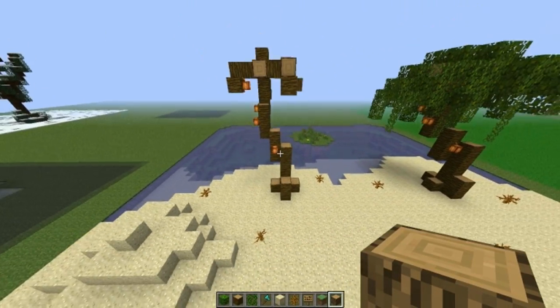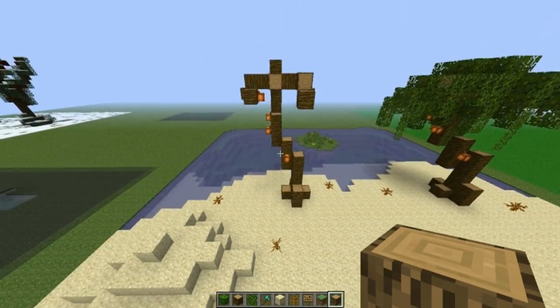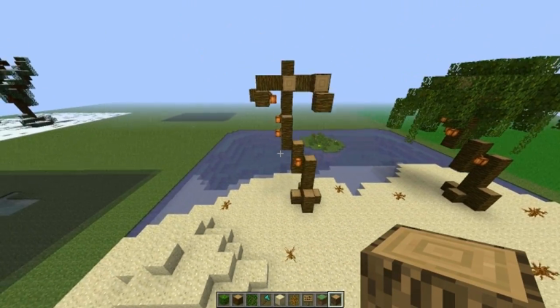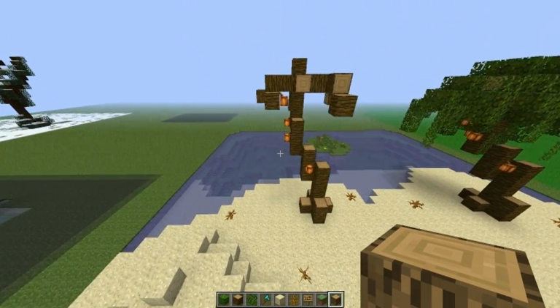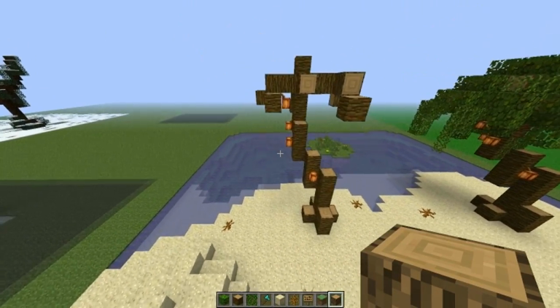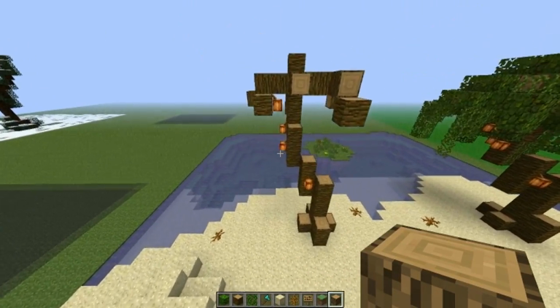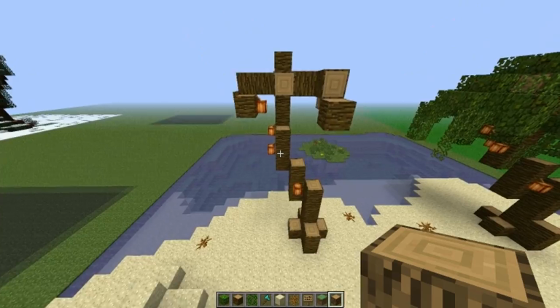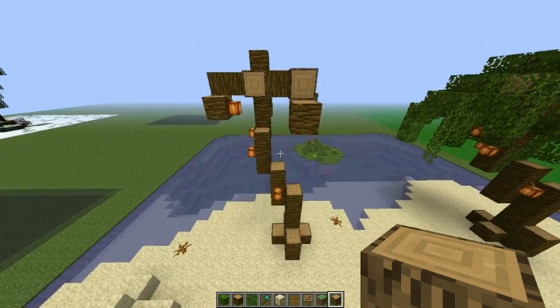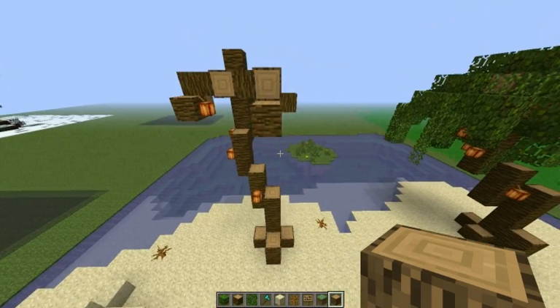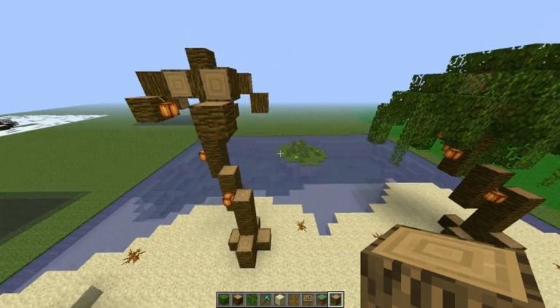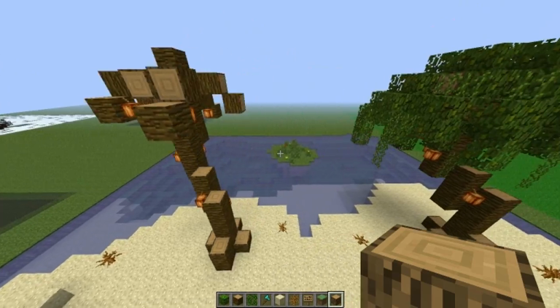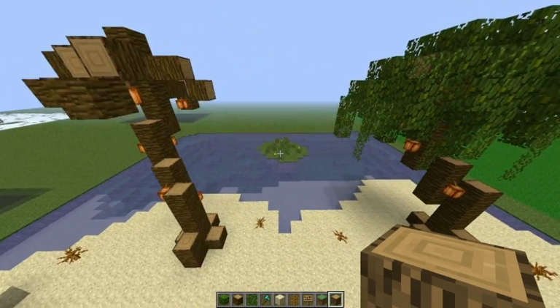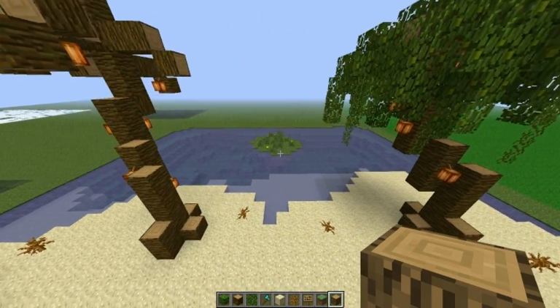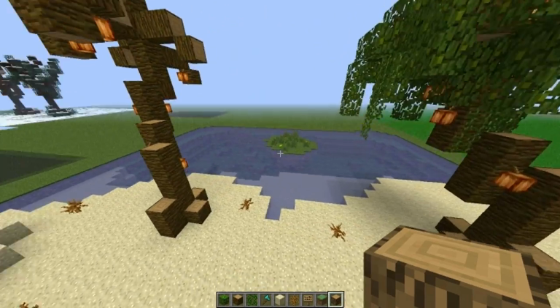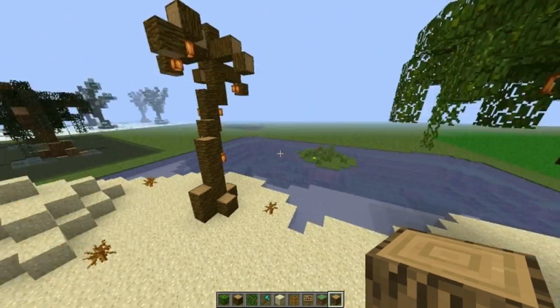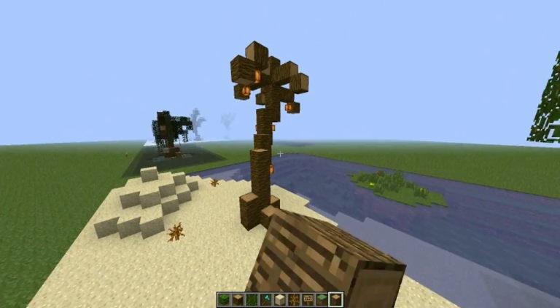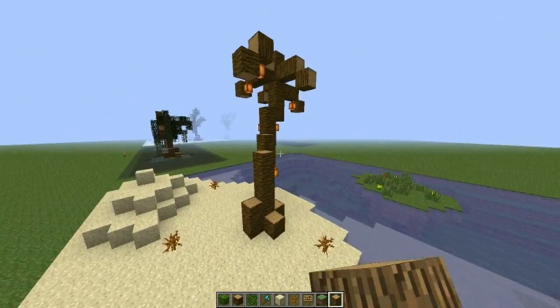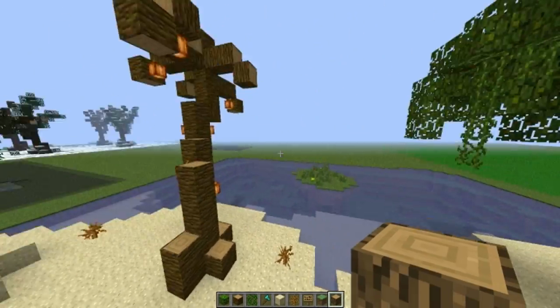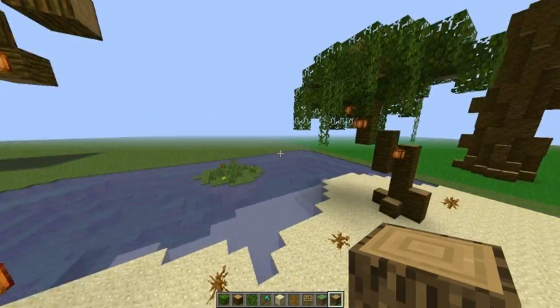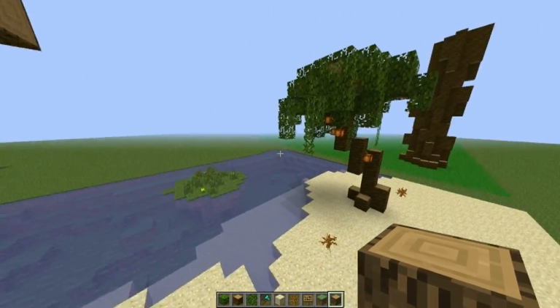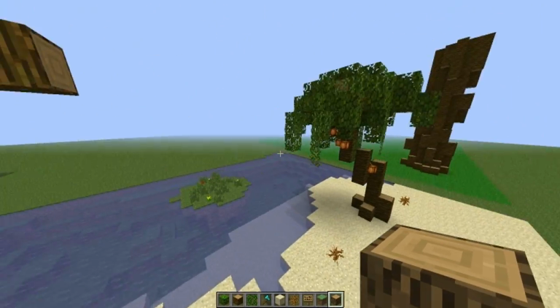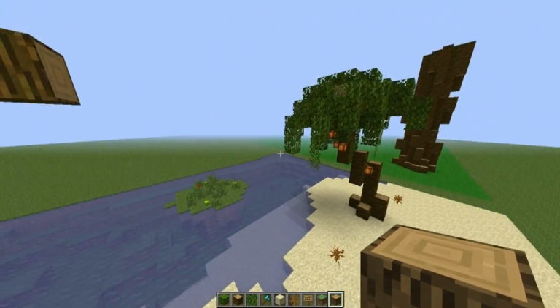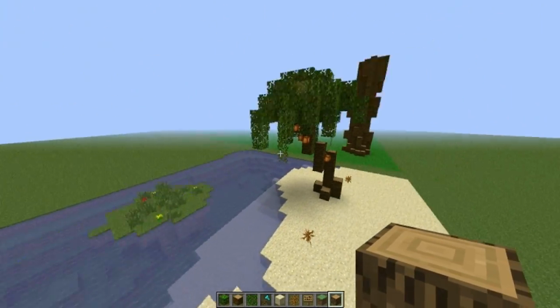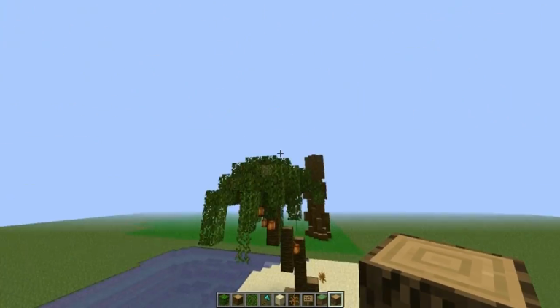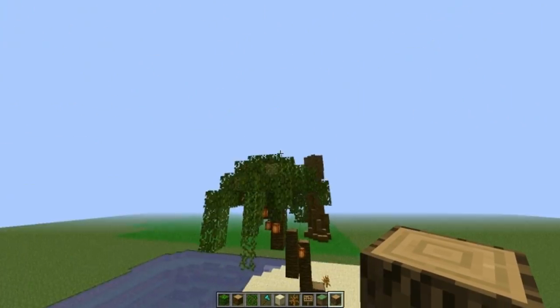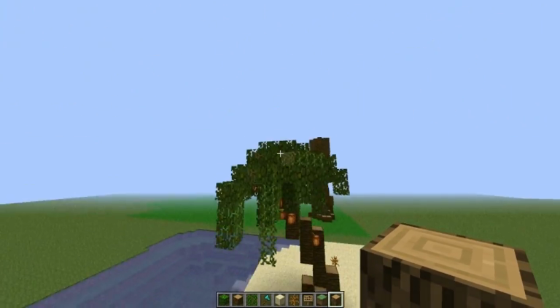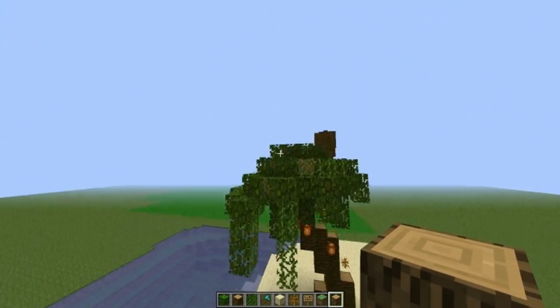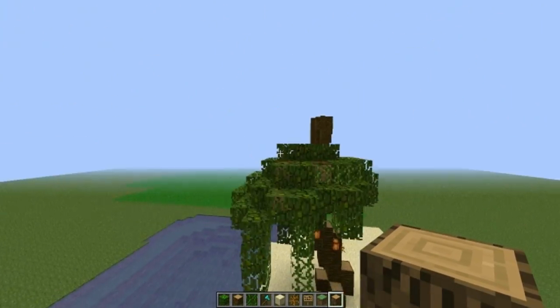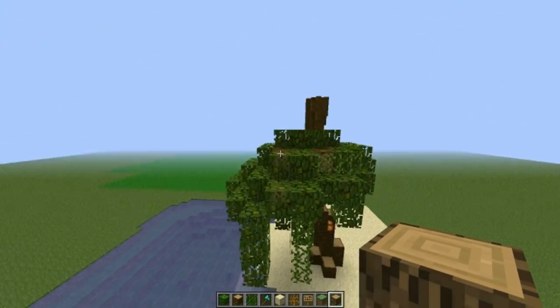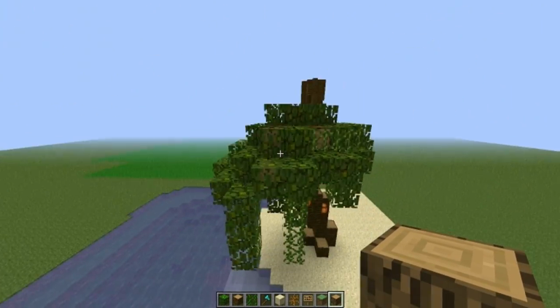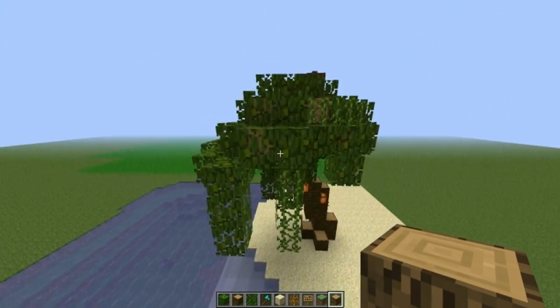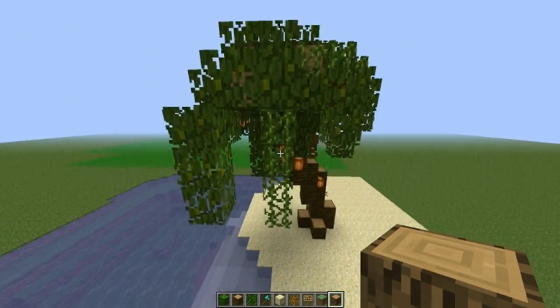We also have a beach-themed coconut tree. I didn't know exactly what to use, so I put cocoa beans — I really like this a lot.